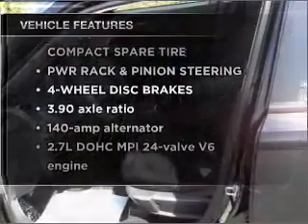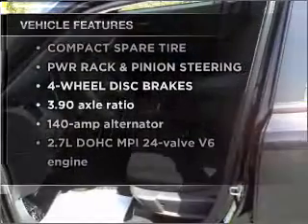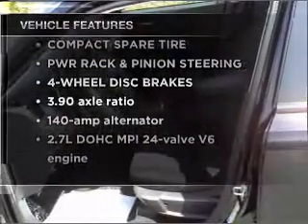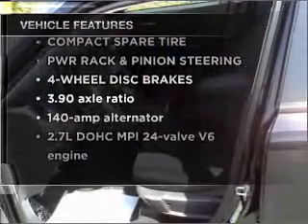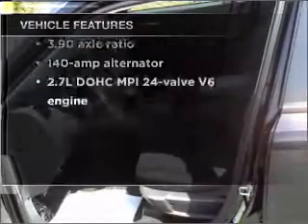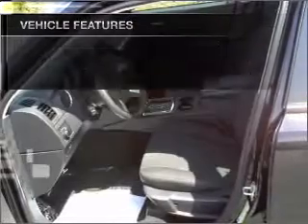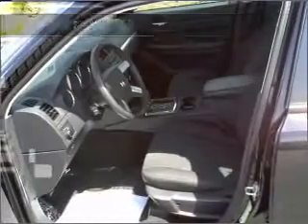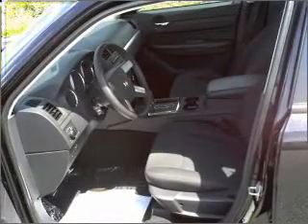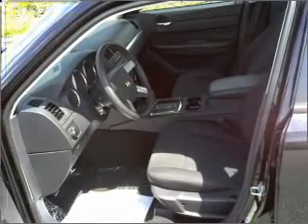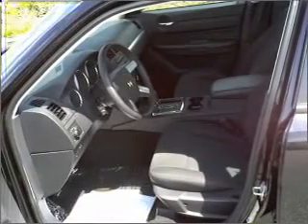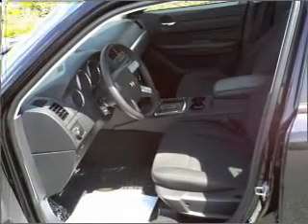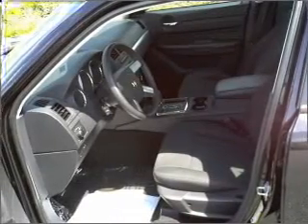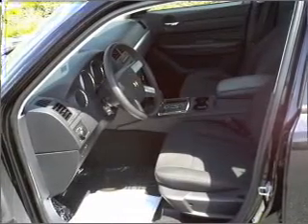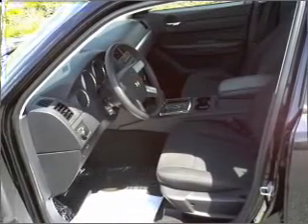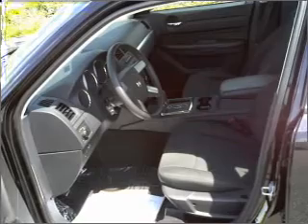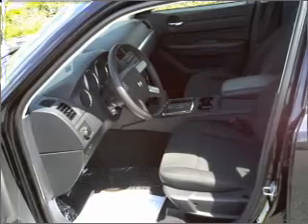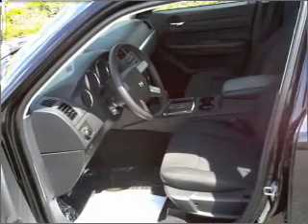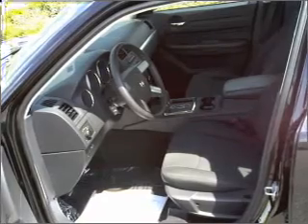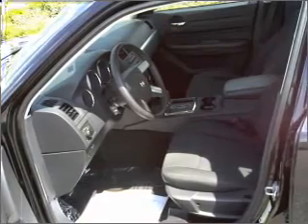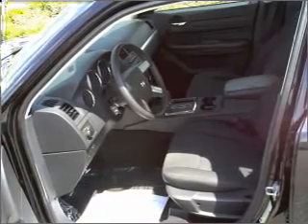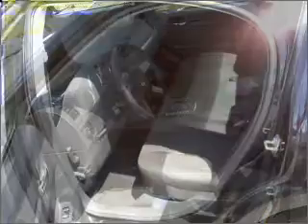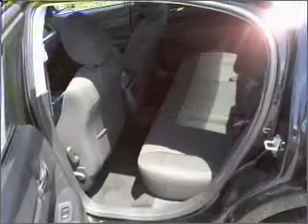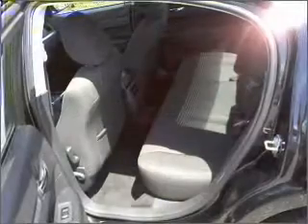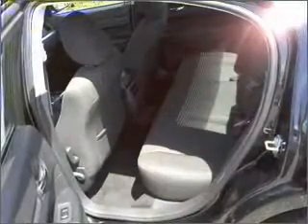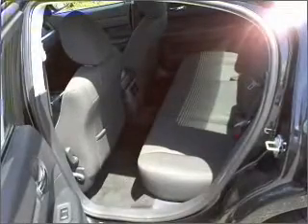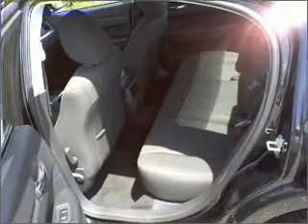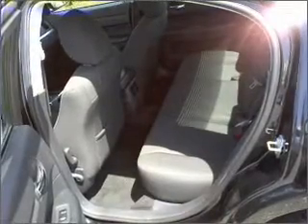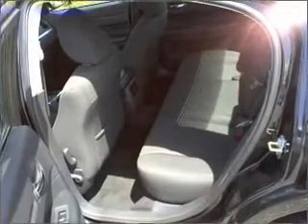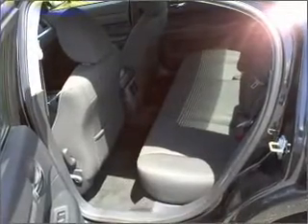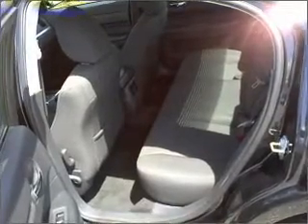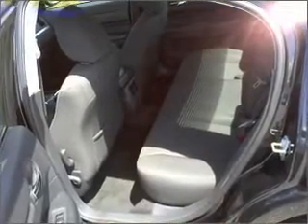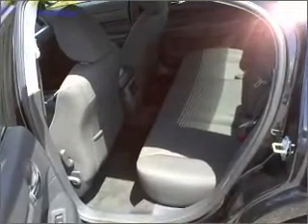Air conditioning, power door locks, power windows, power steering, cruise control, and AM FM stereo with an MP3 player.